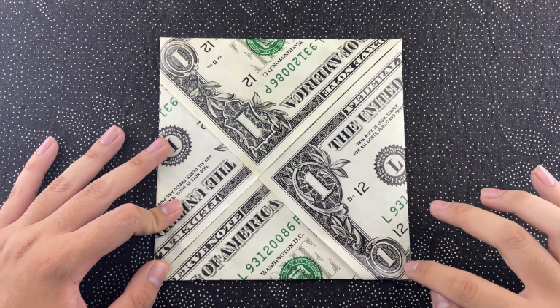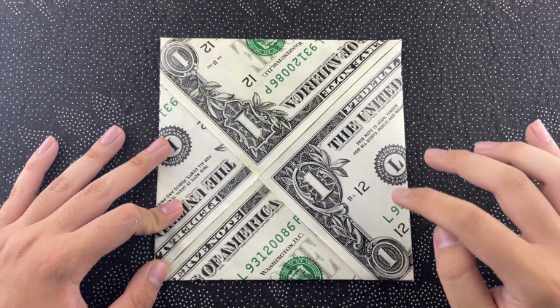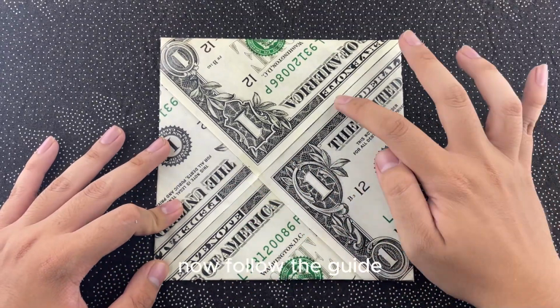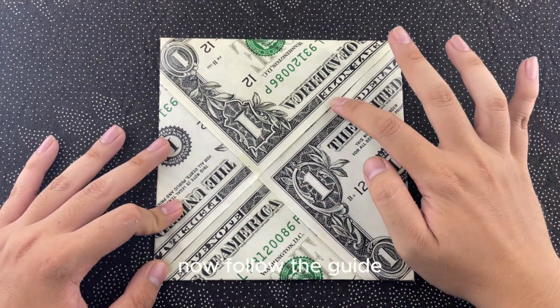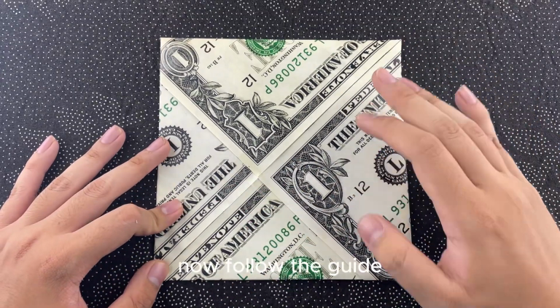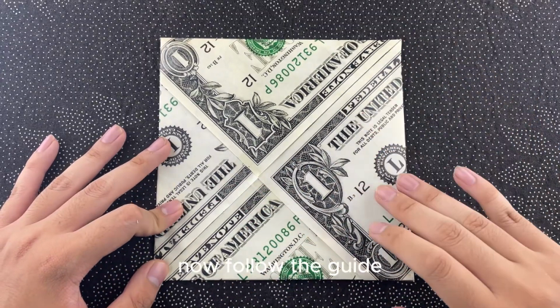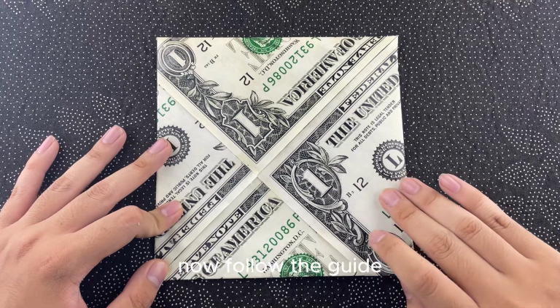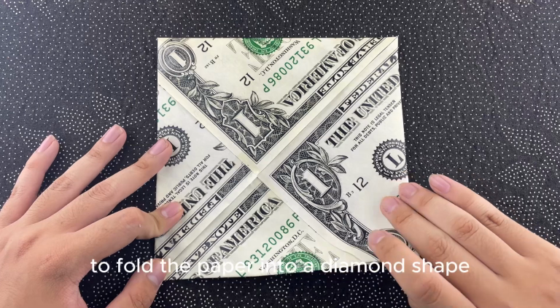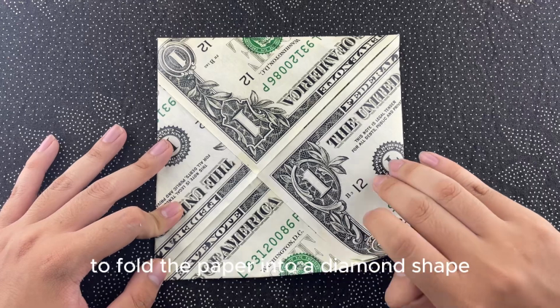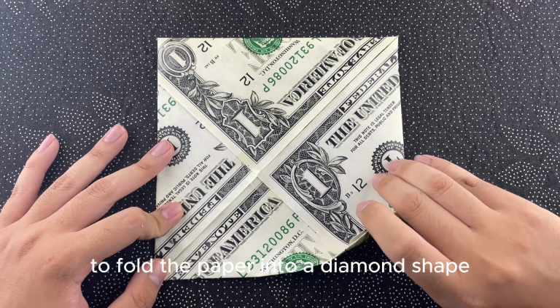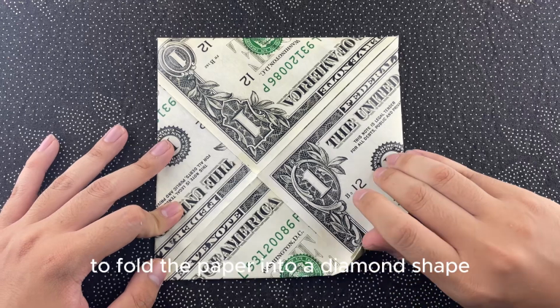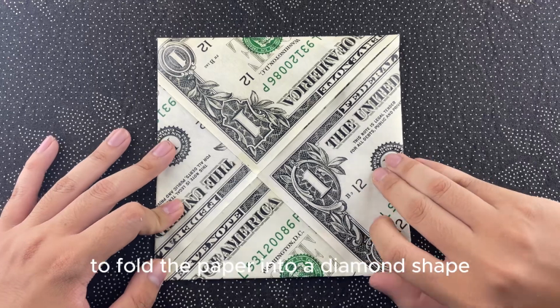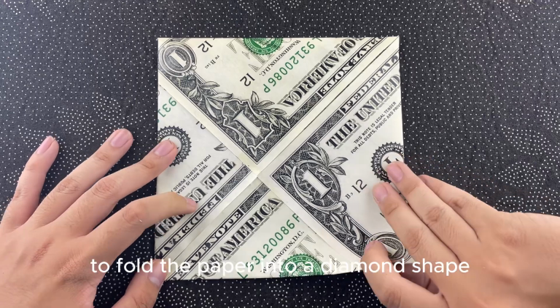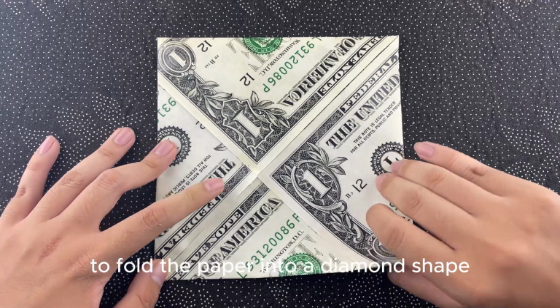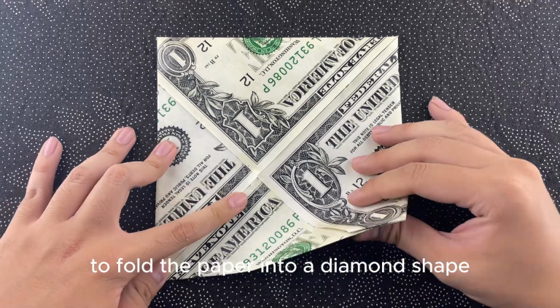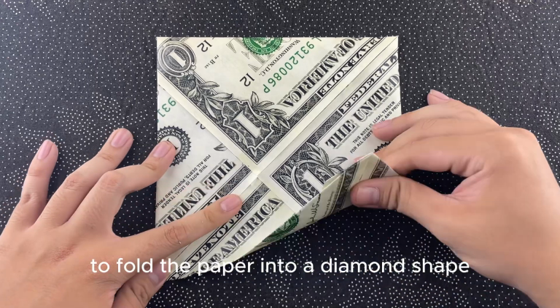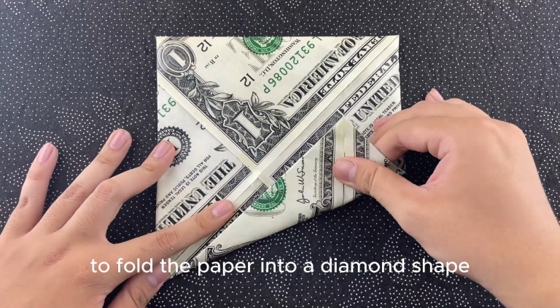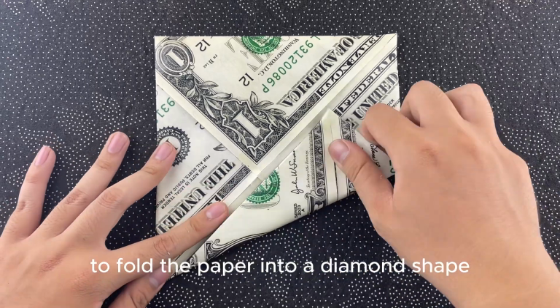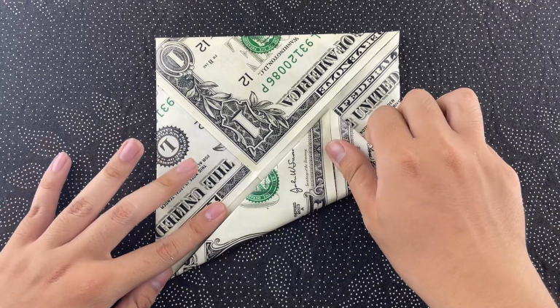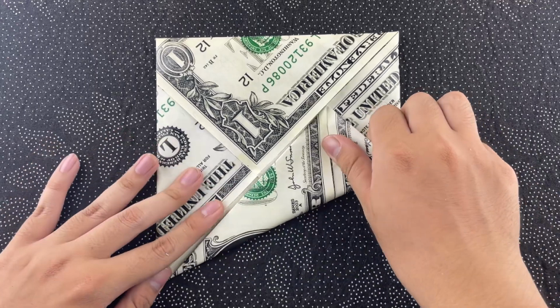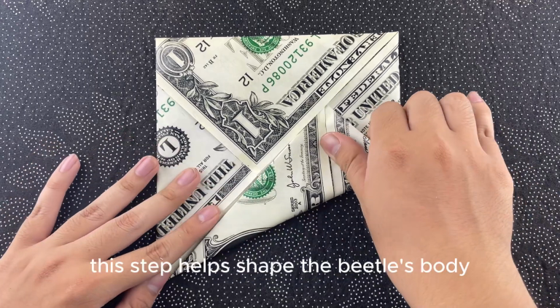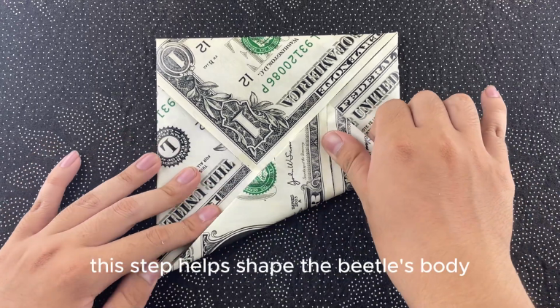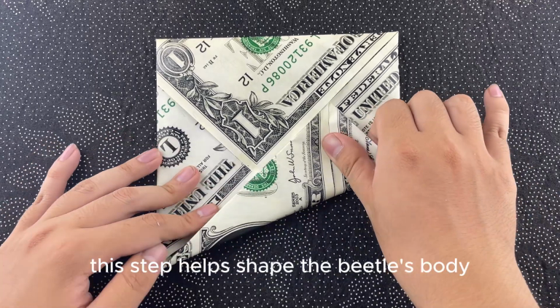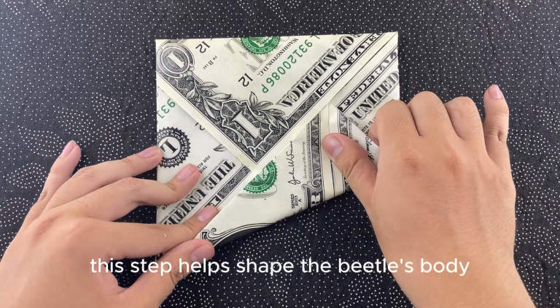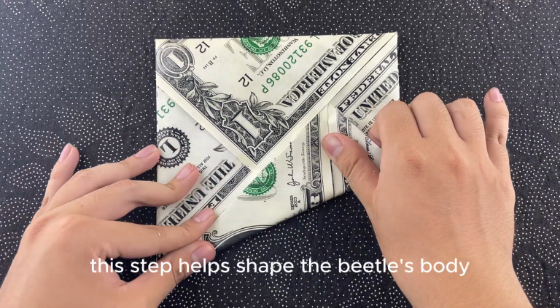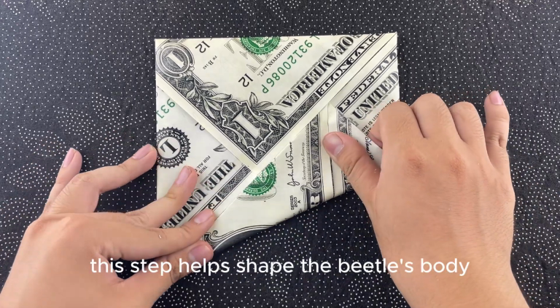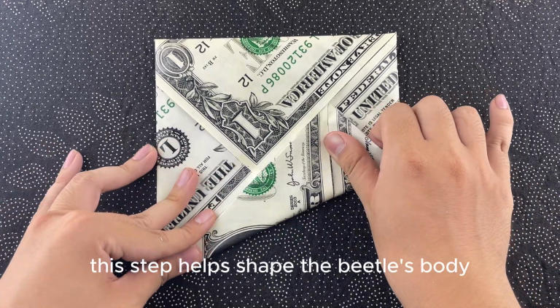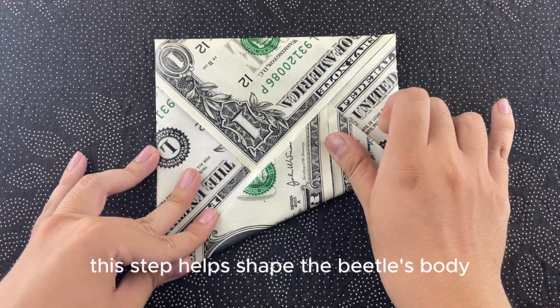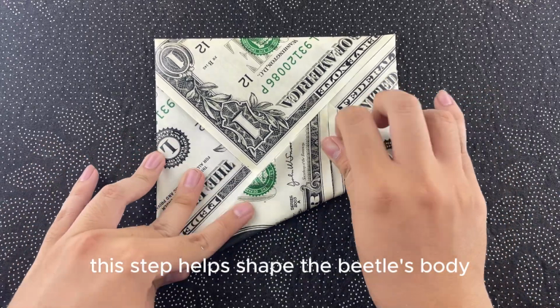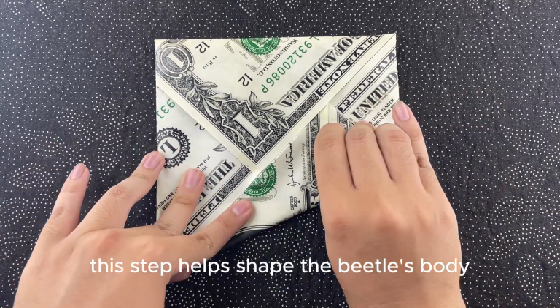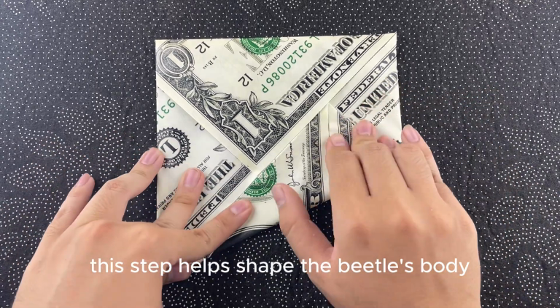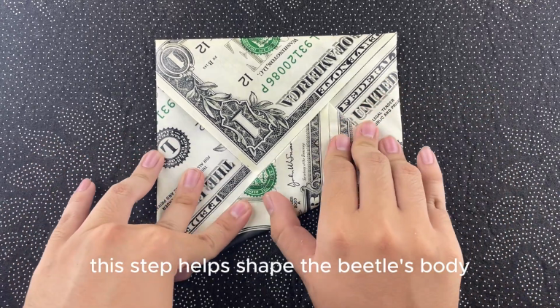Now, follow the guide to fold the paper into a diamond shape. This step helps shape the beetle's body.